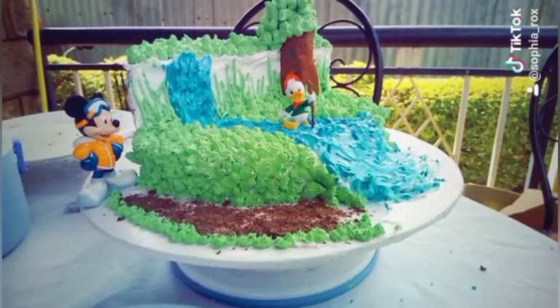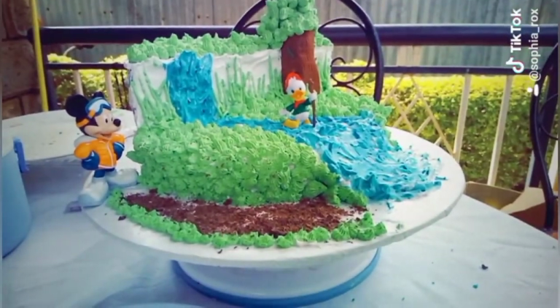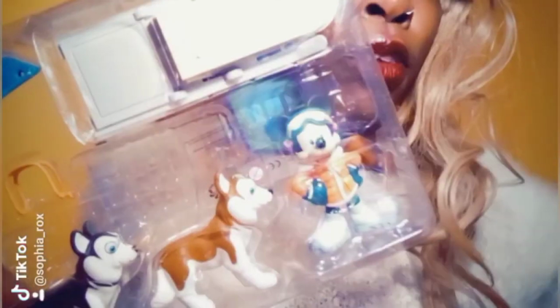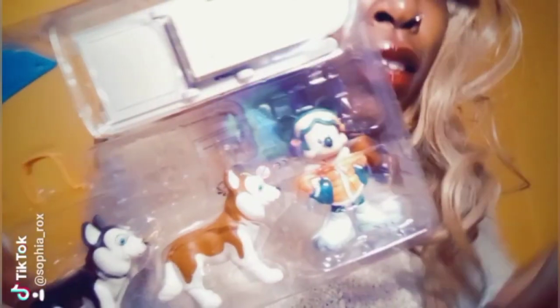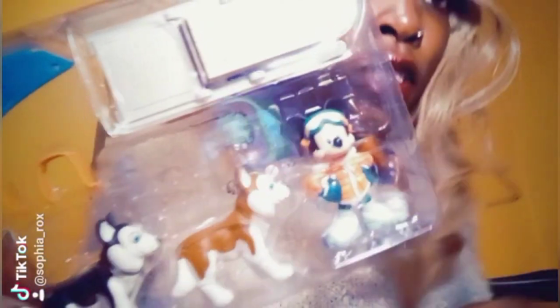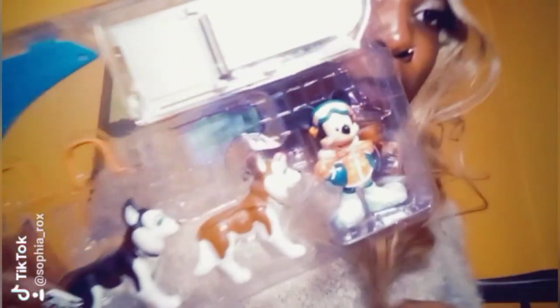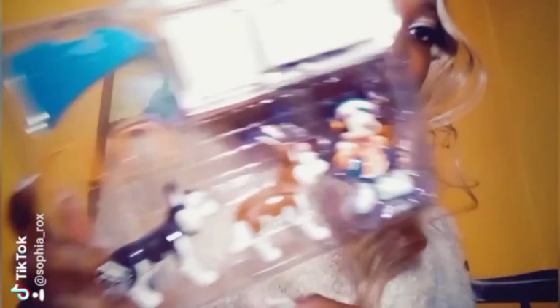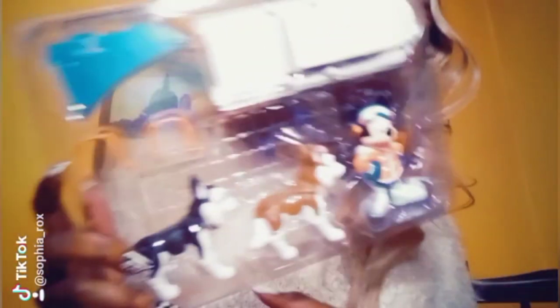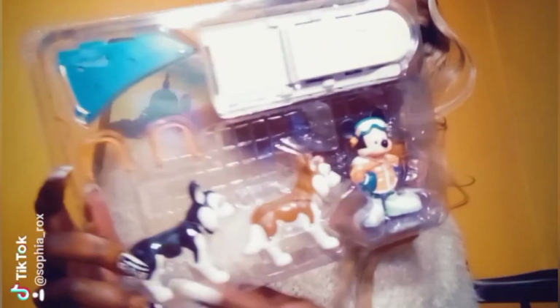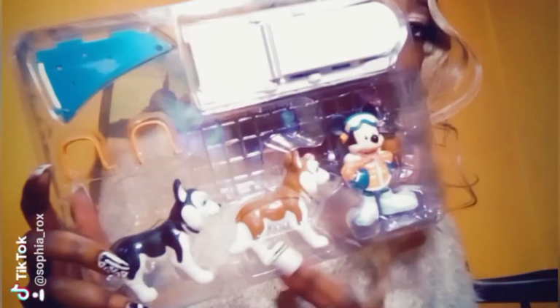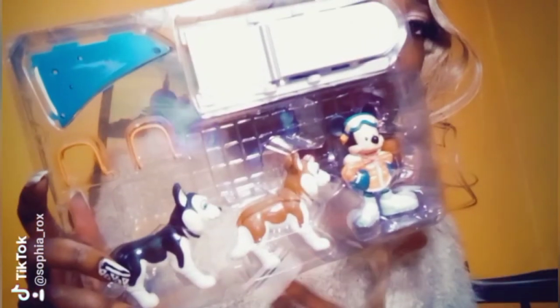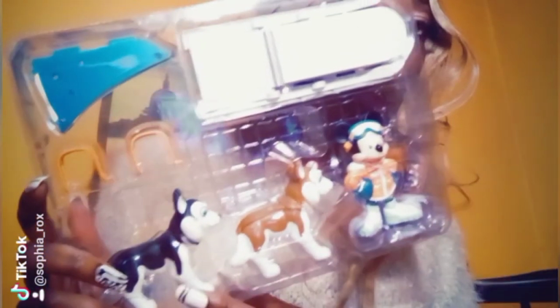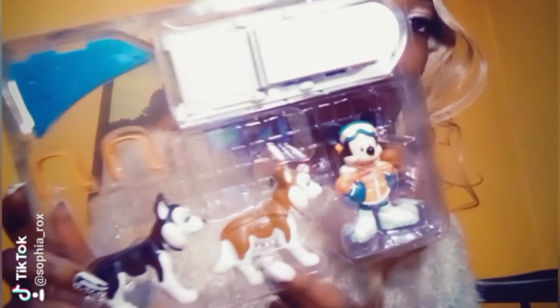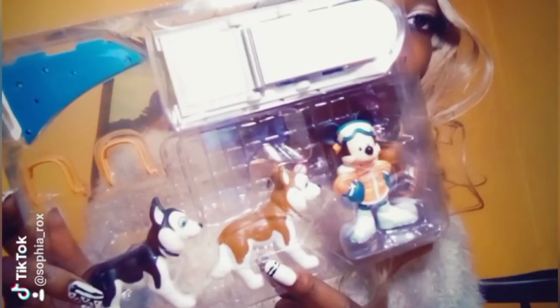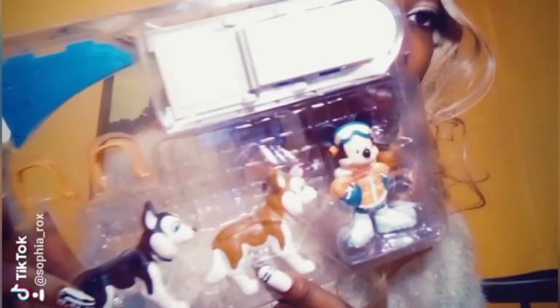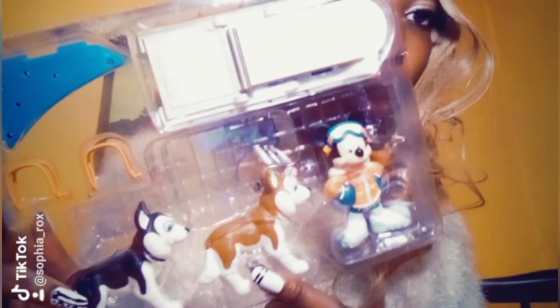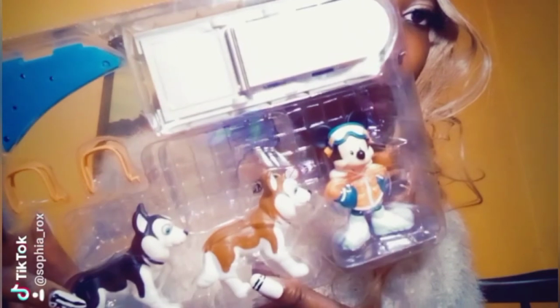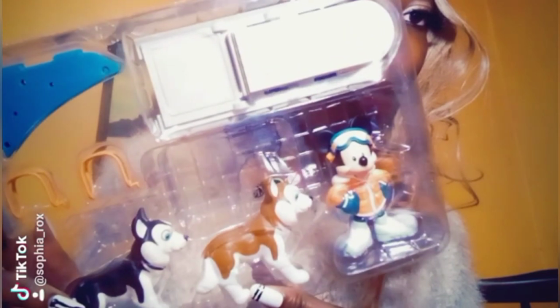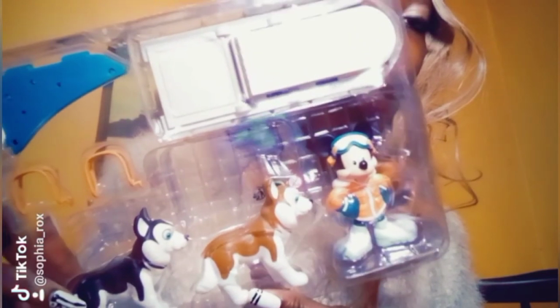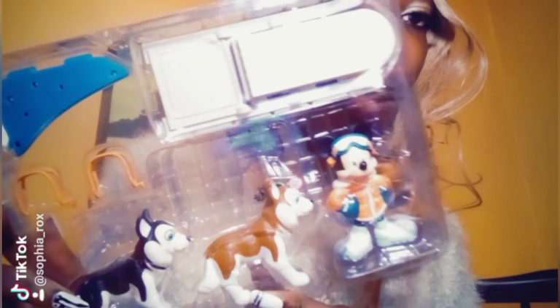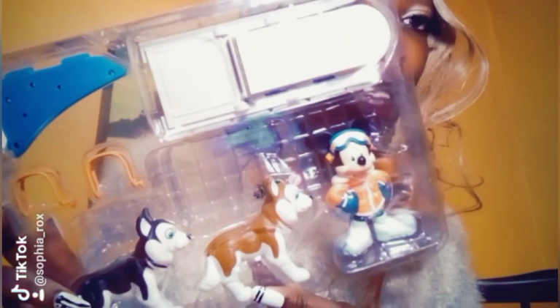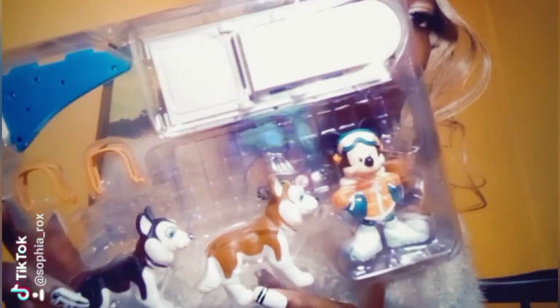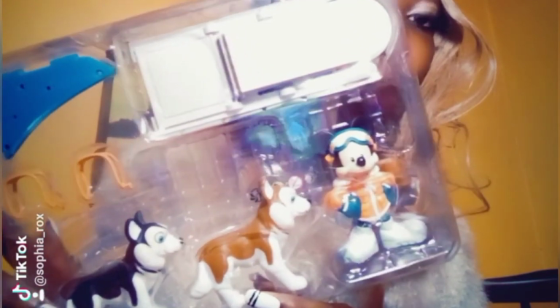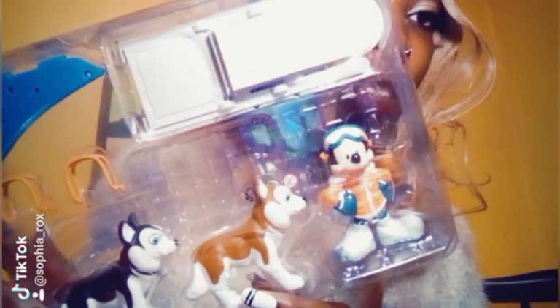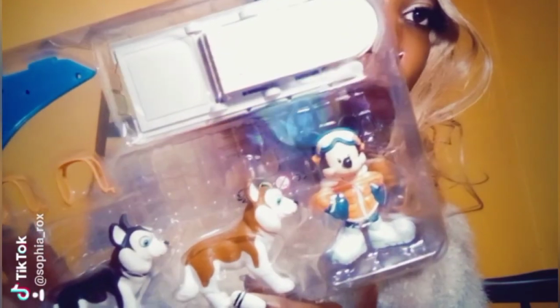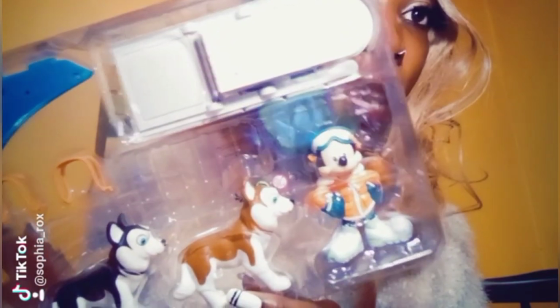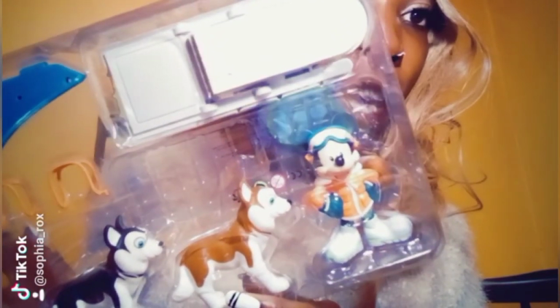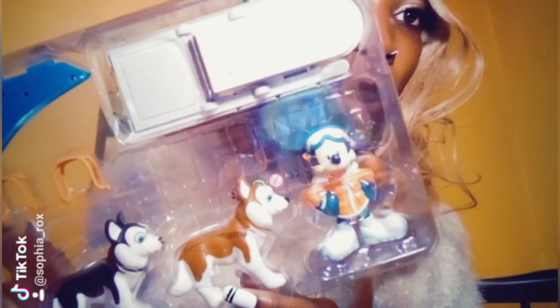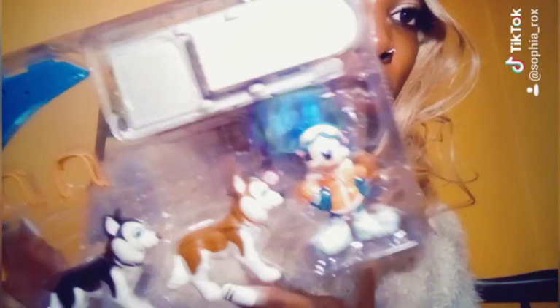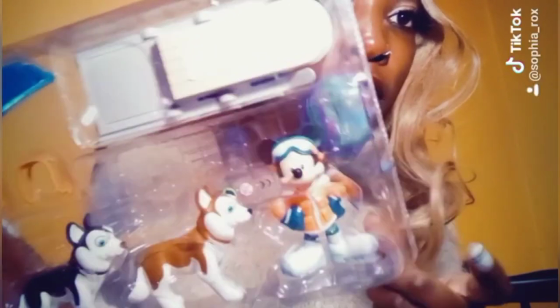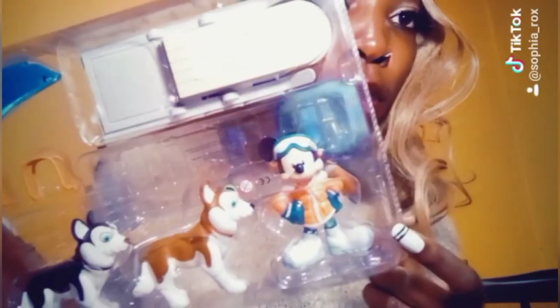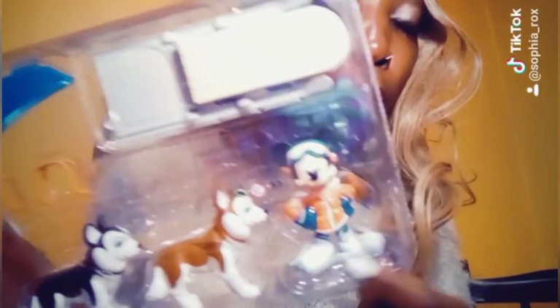I just realized that these two characters are meant for the snow season, so I don't want to be using them on my cake. I'll only use the Mickey Mouse.